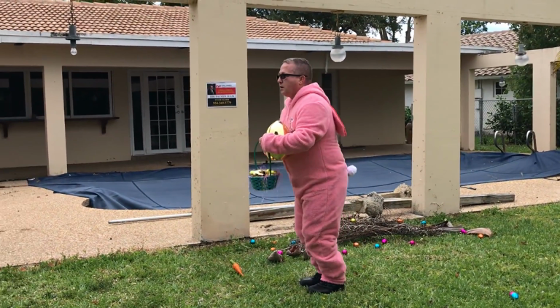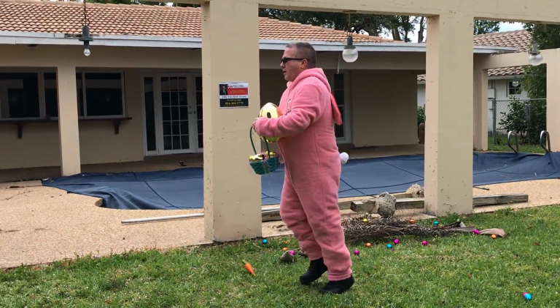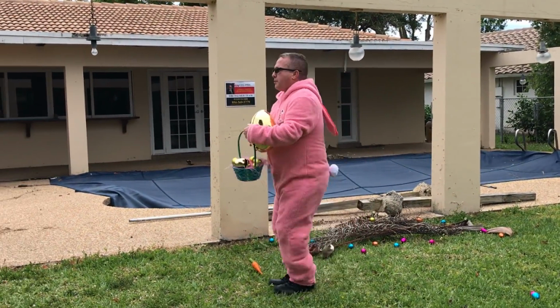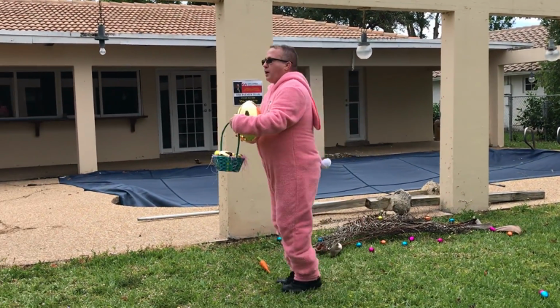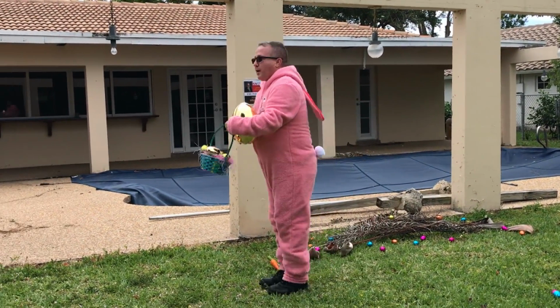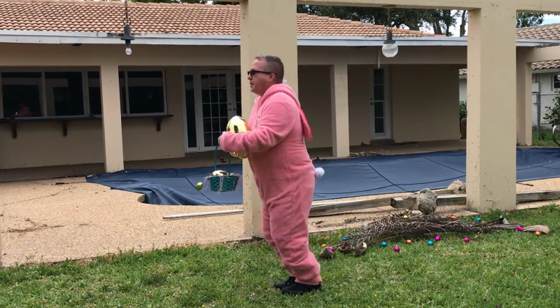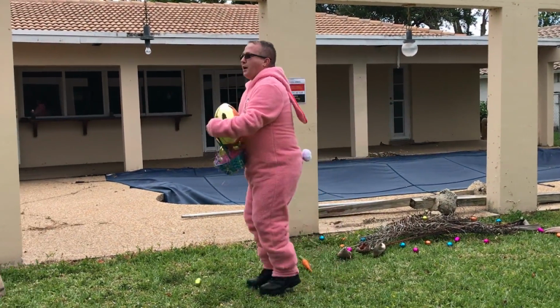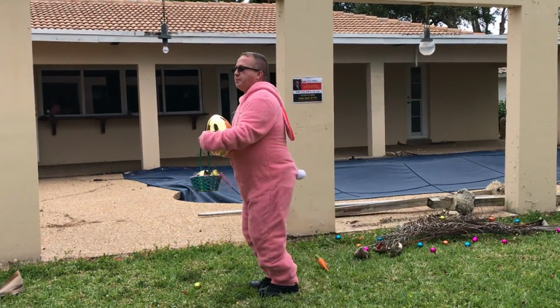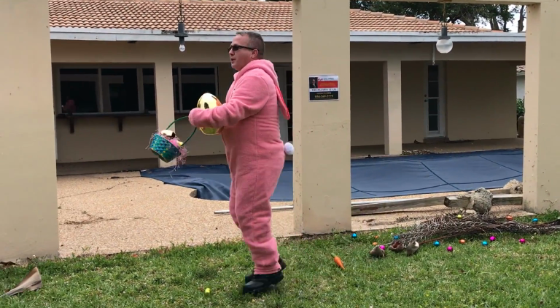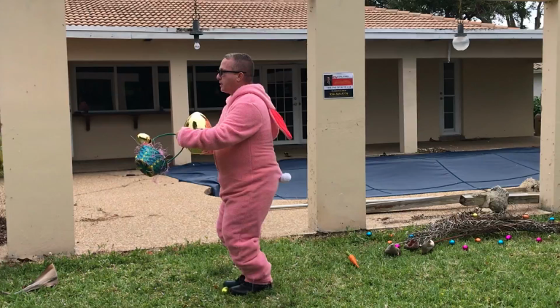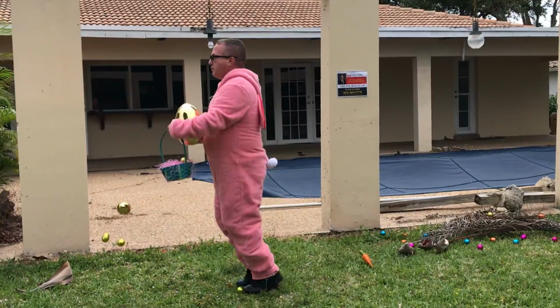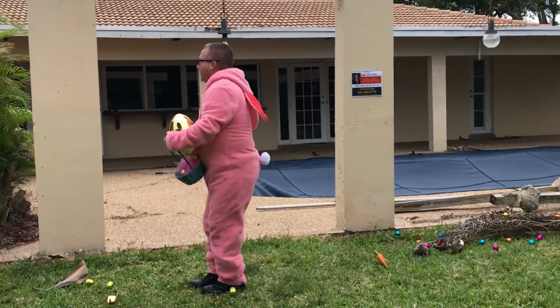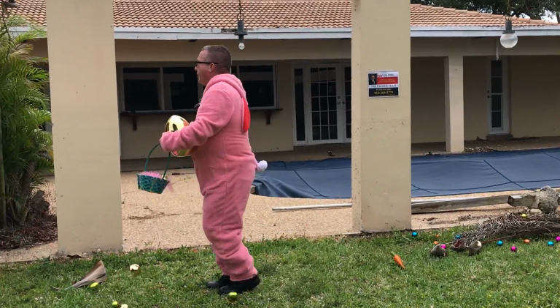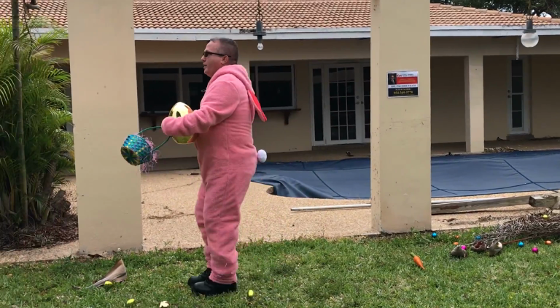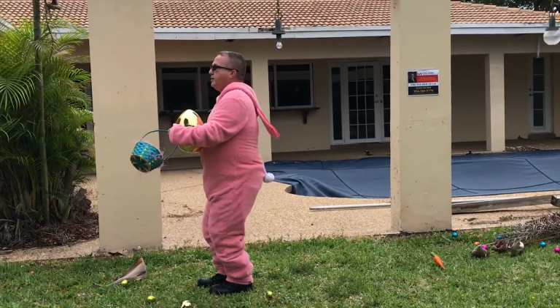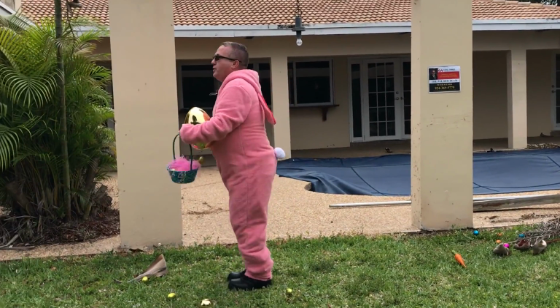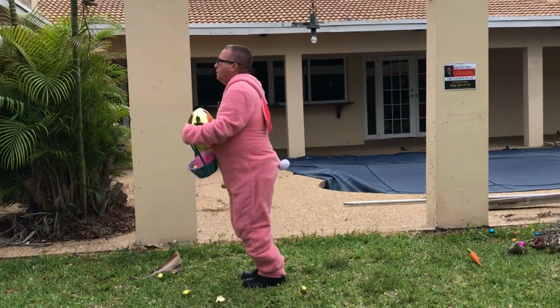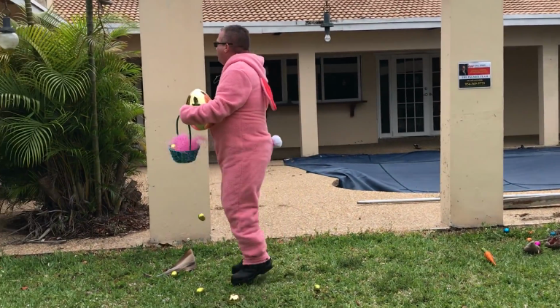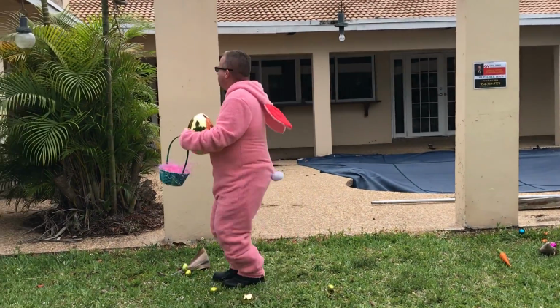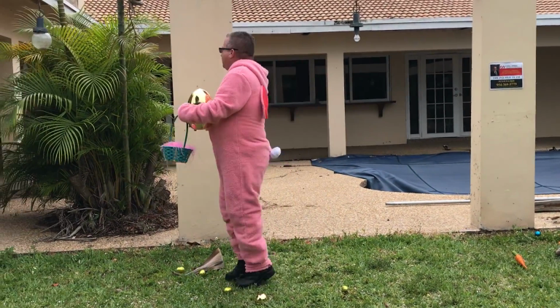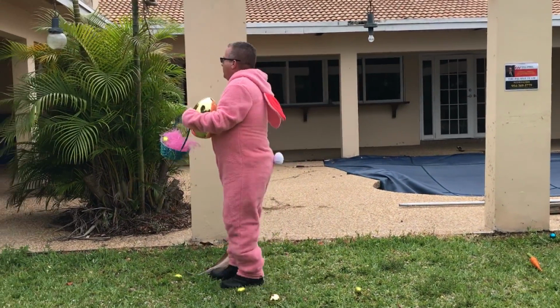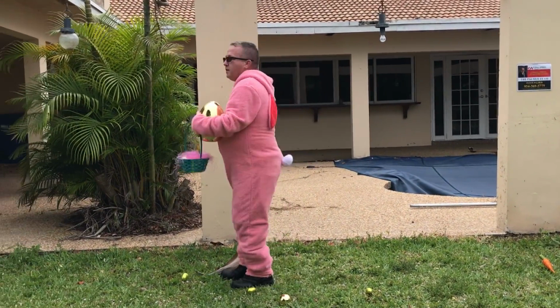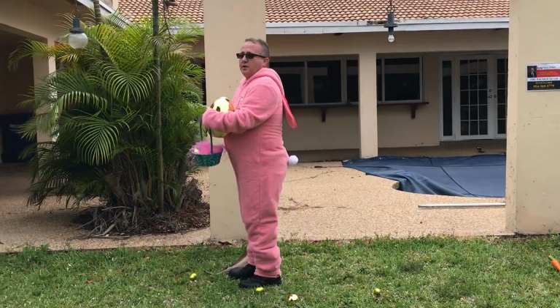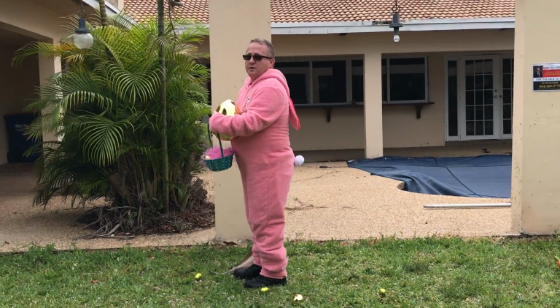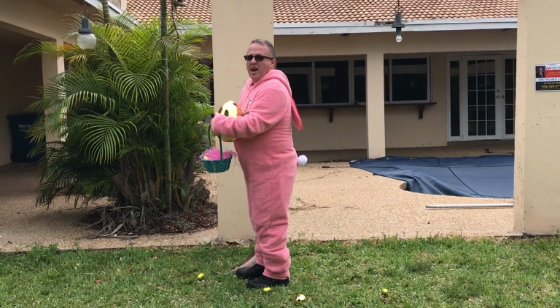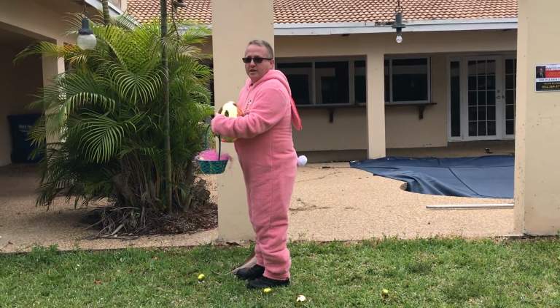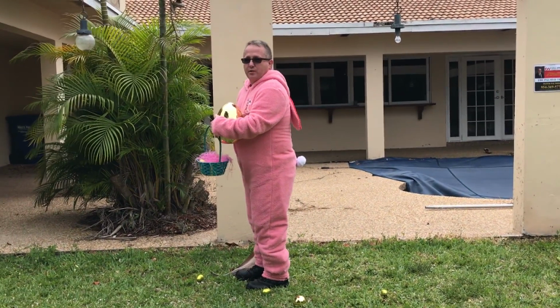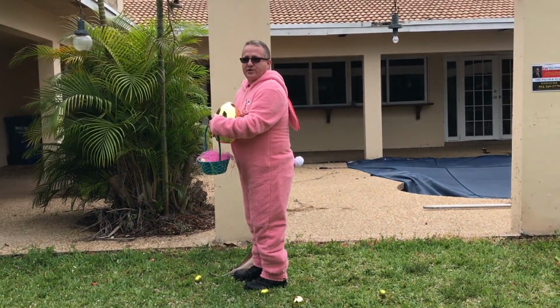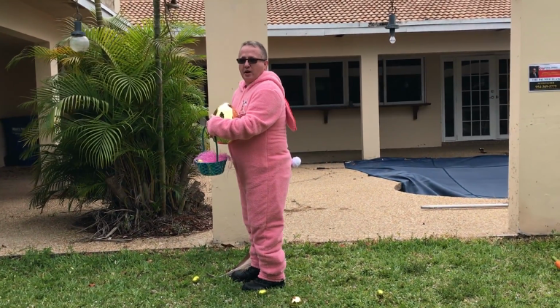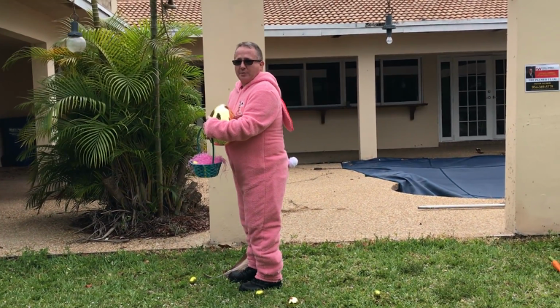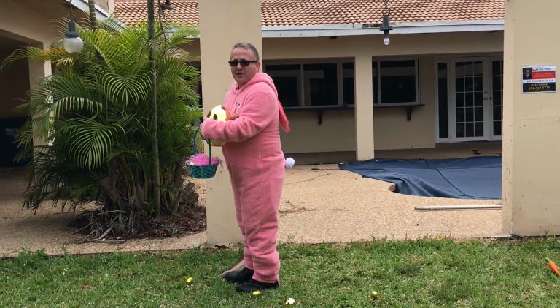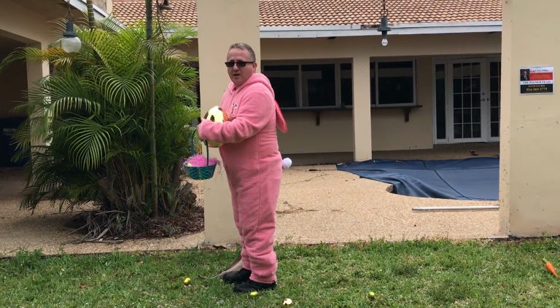Hop, hop, hop like a bunny you do. Hey, stop staring at my tail.